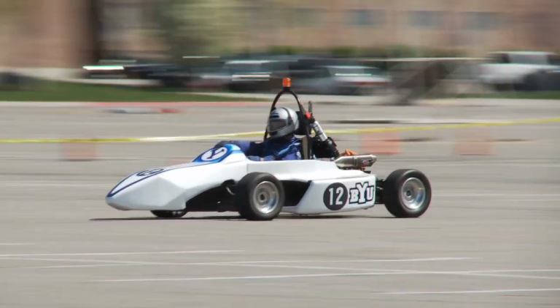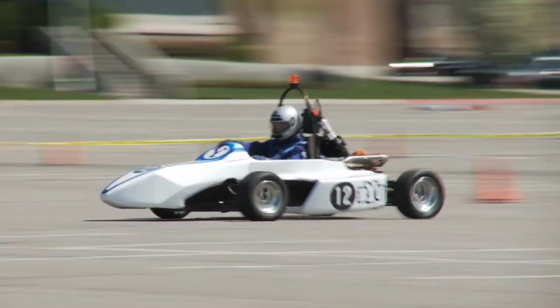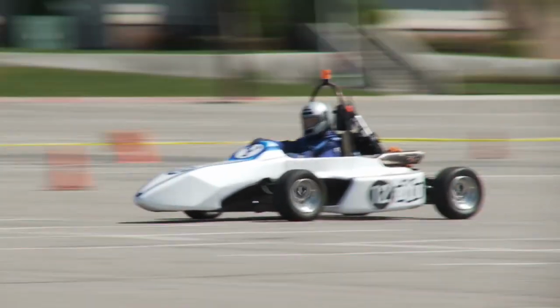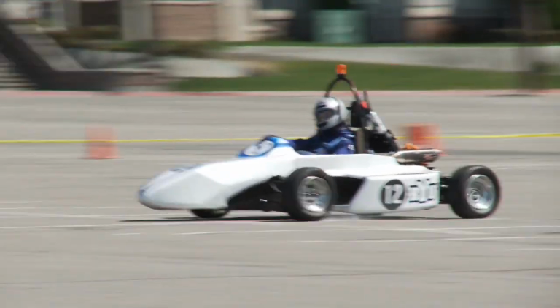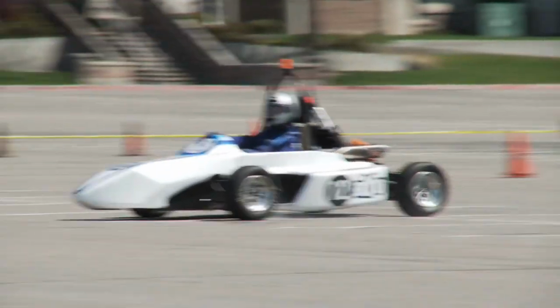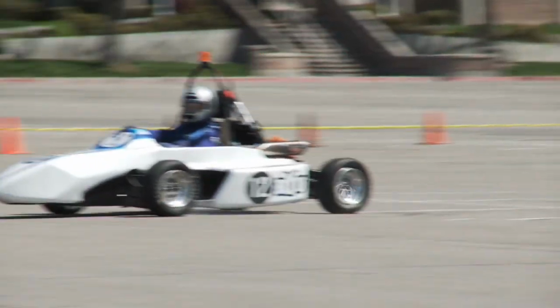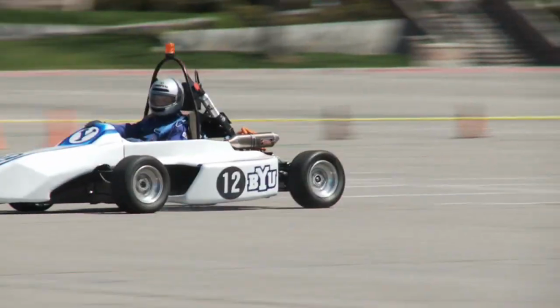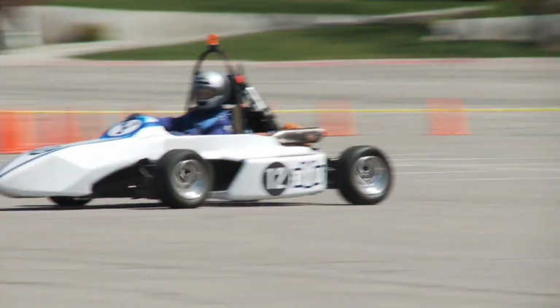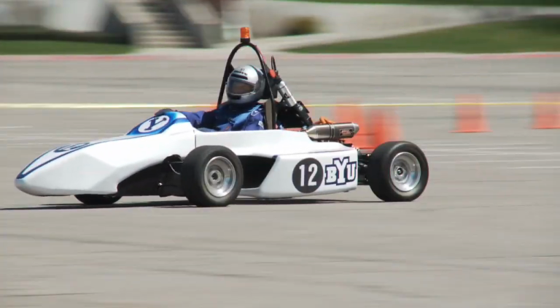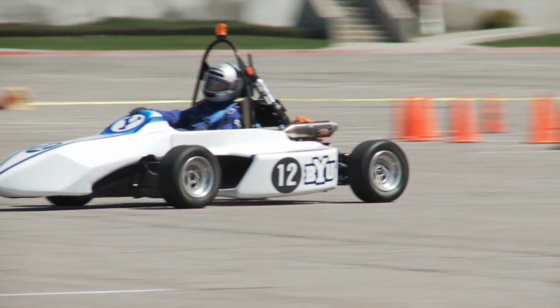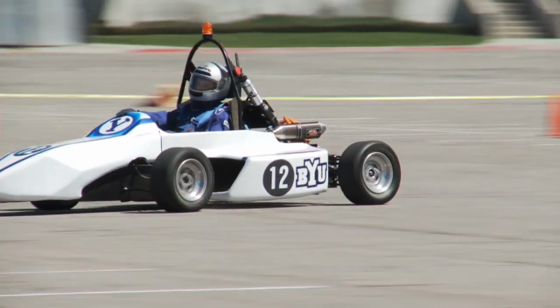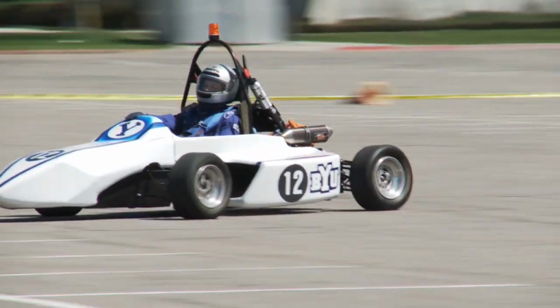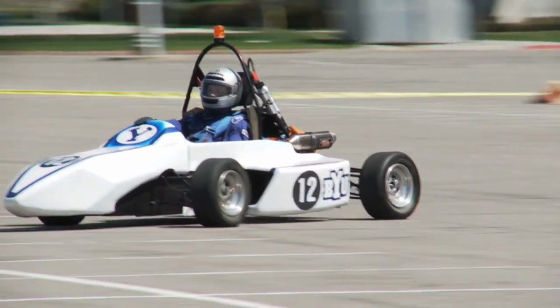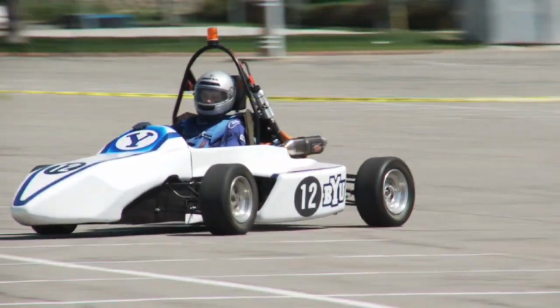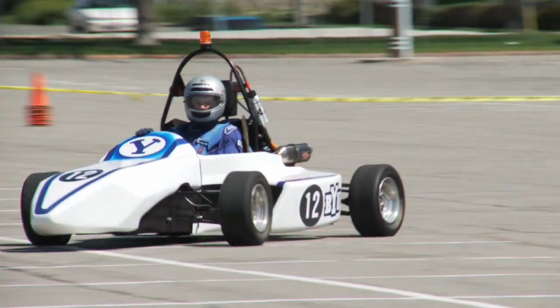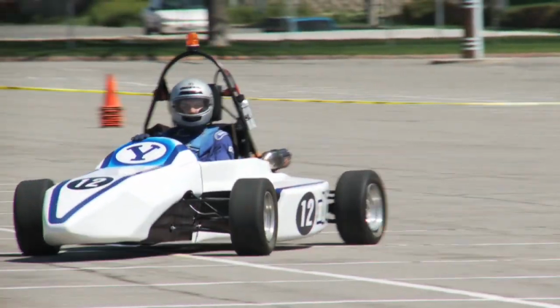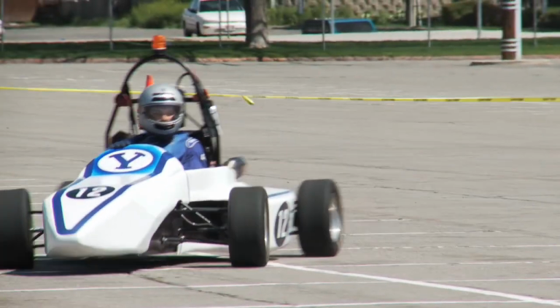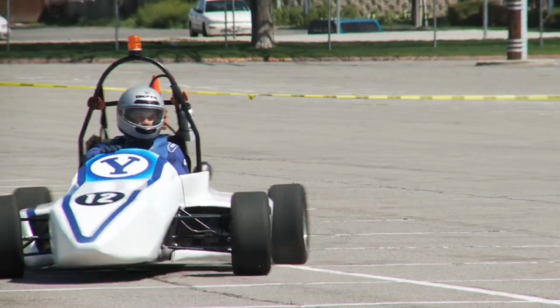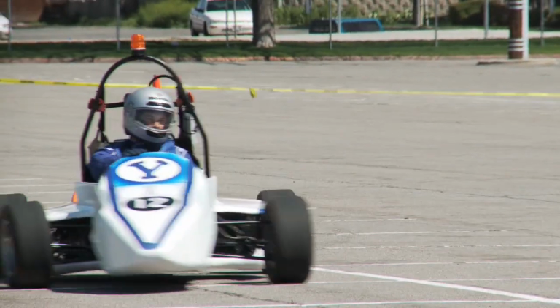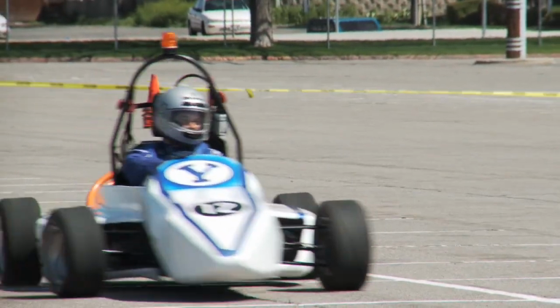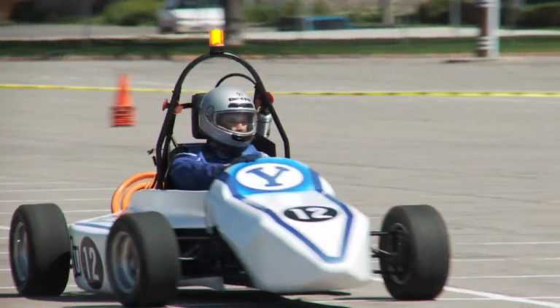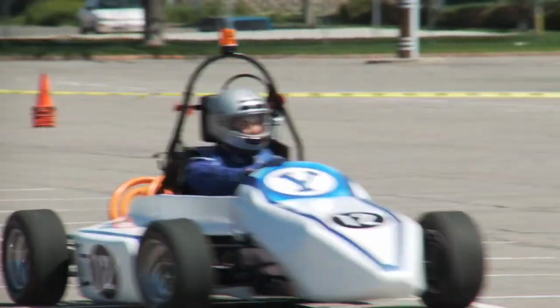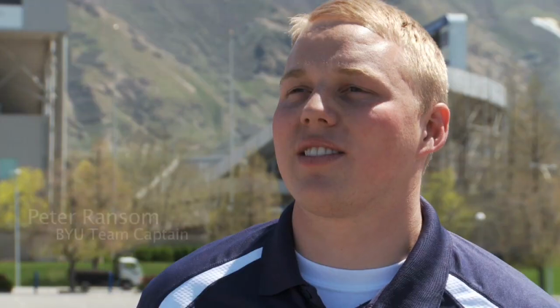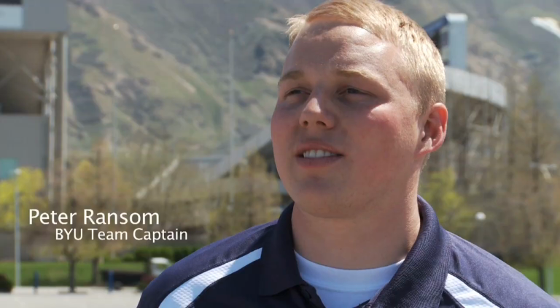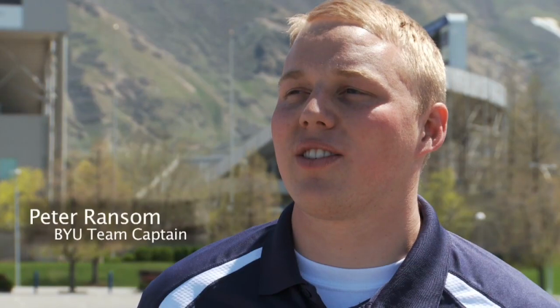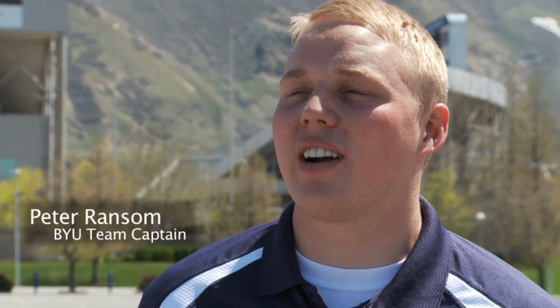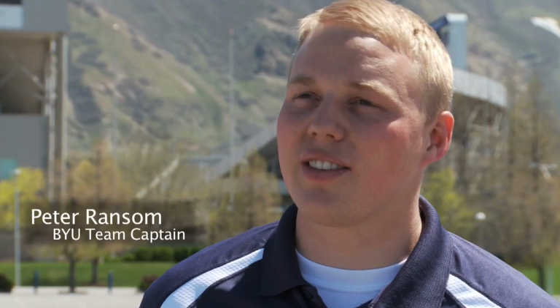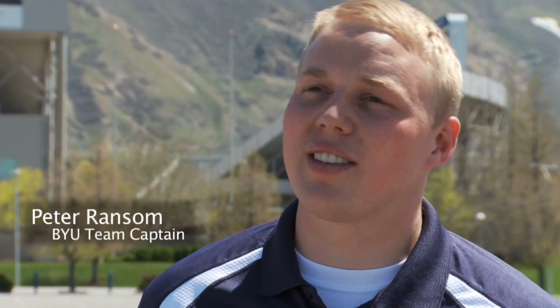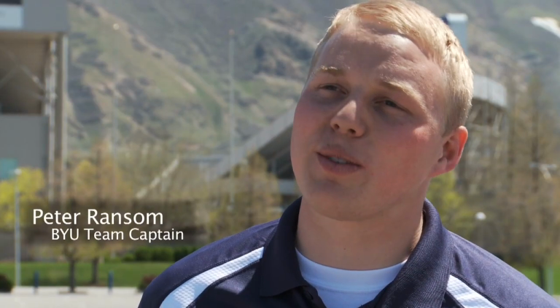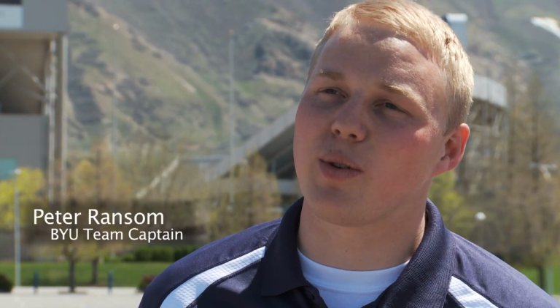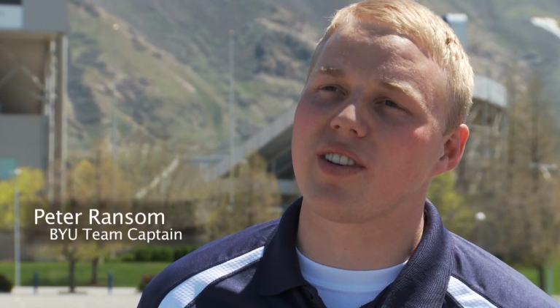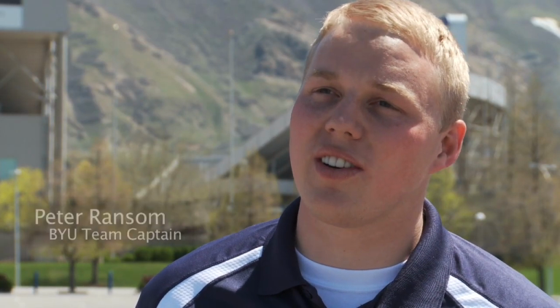You can go from 0 to 60 in about 3 and a half seconds, which is about as fast as your highest-end sports car.